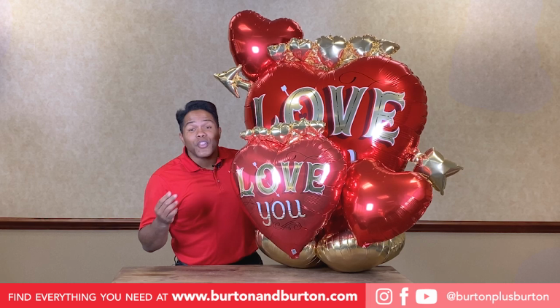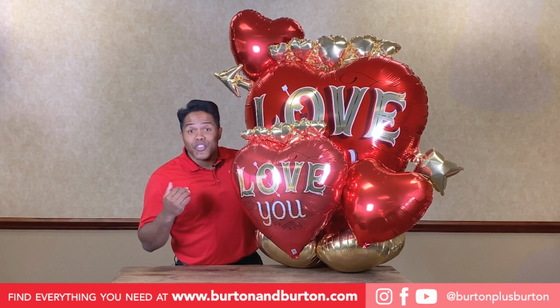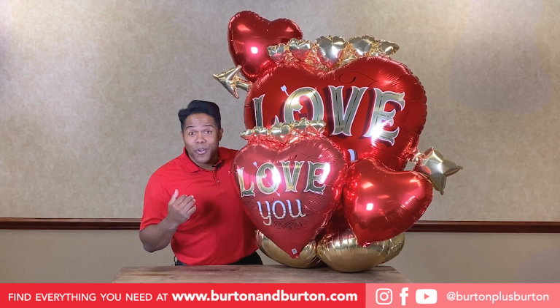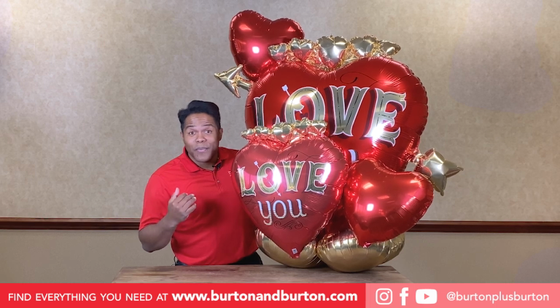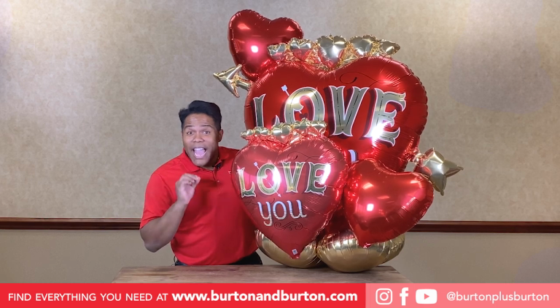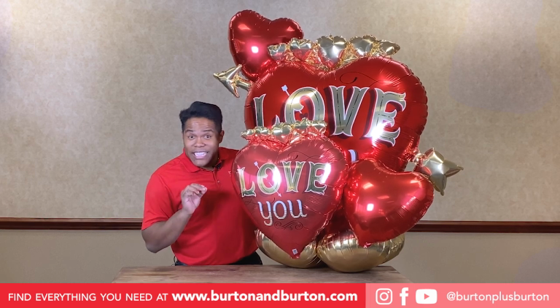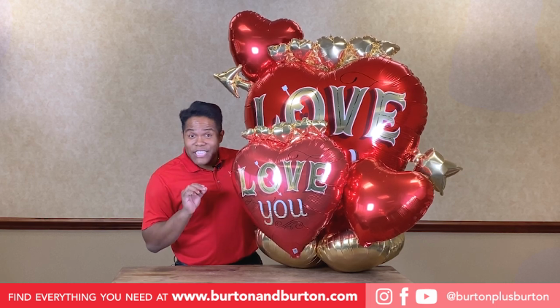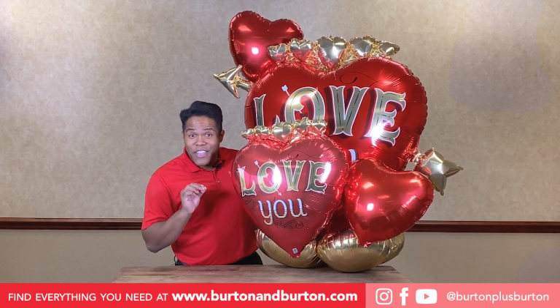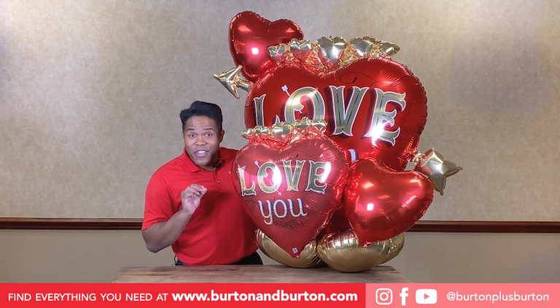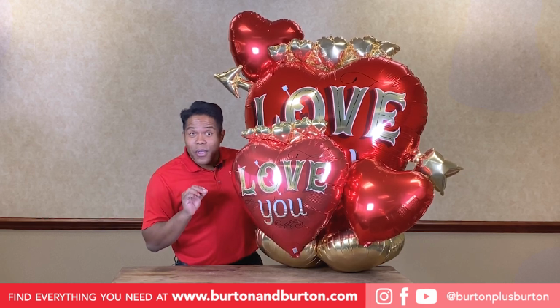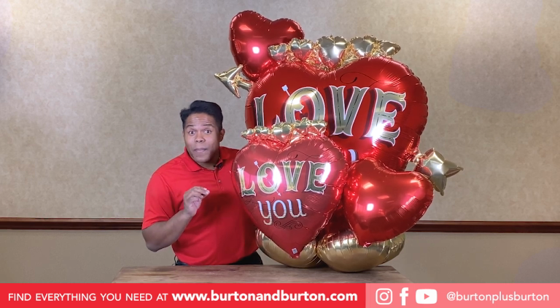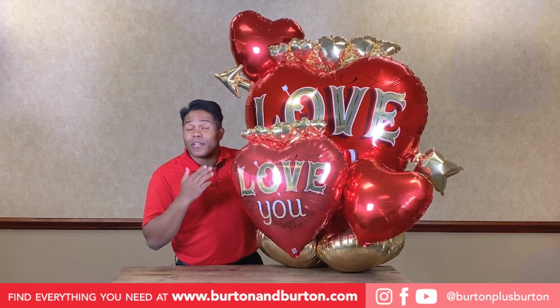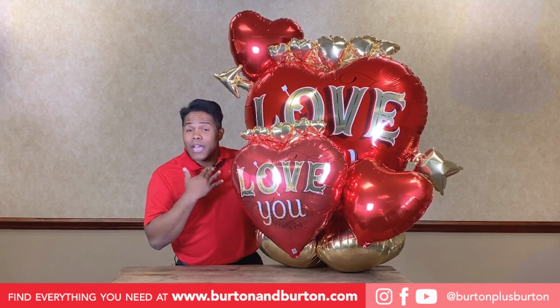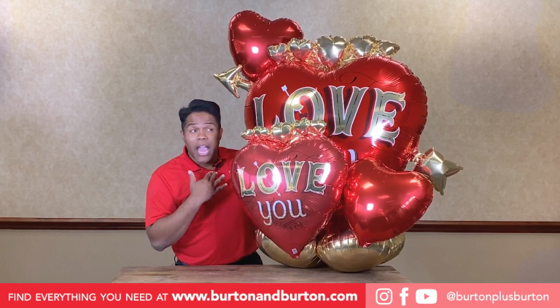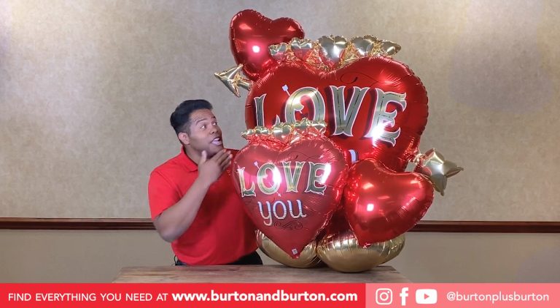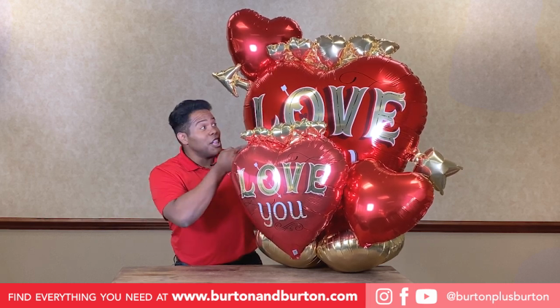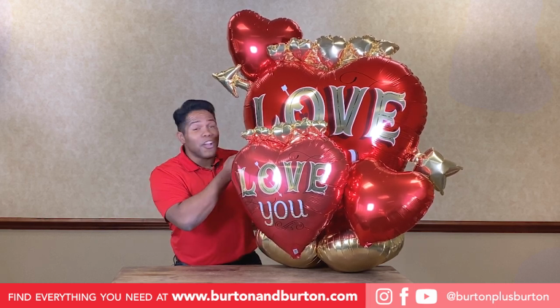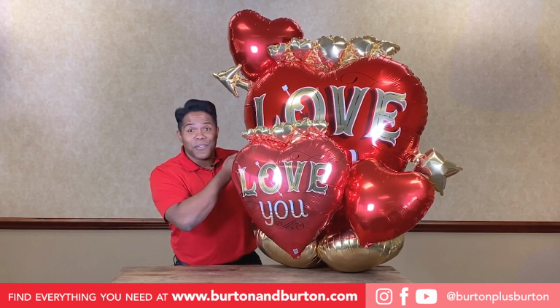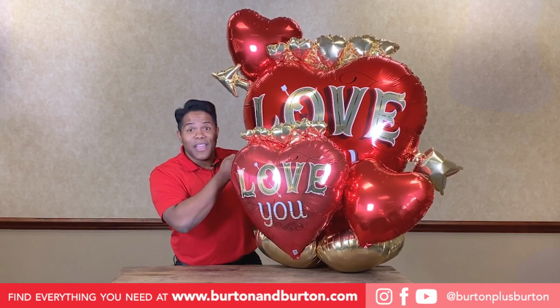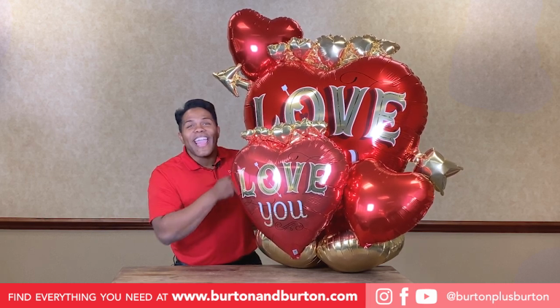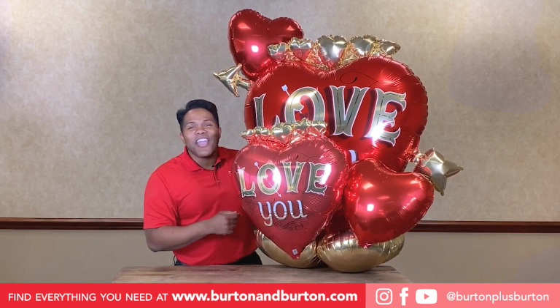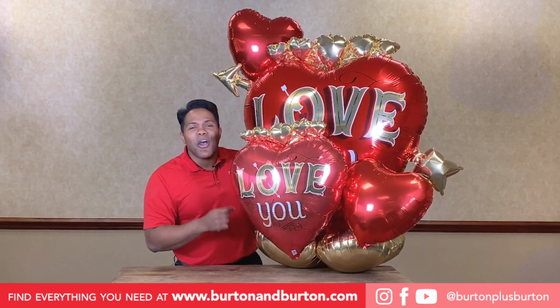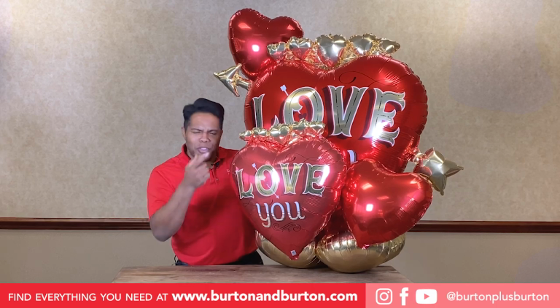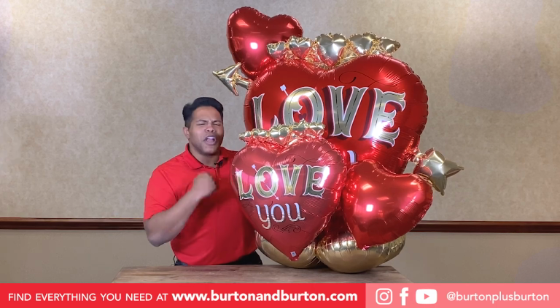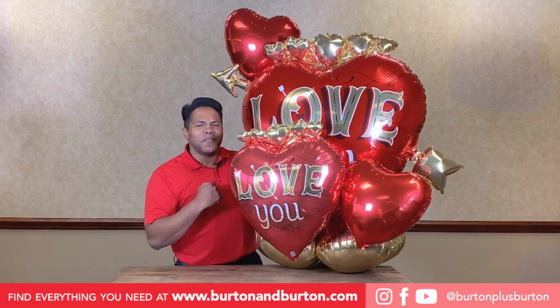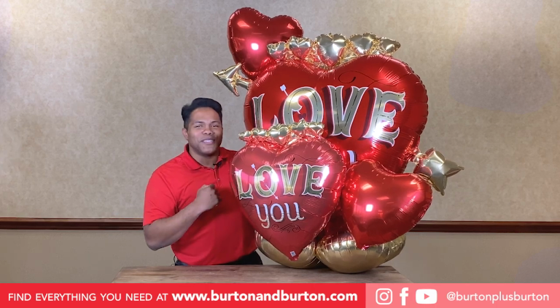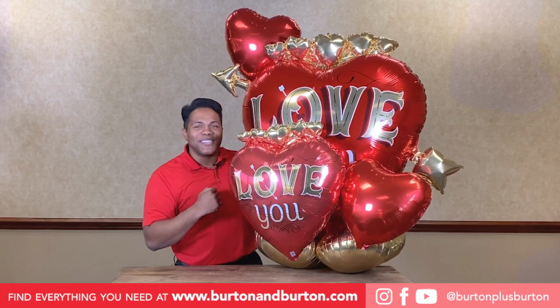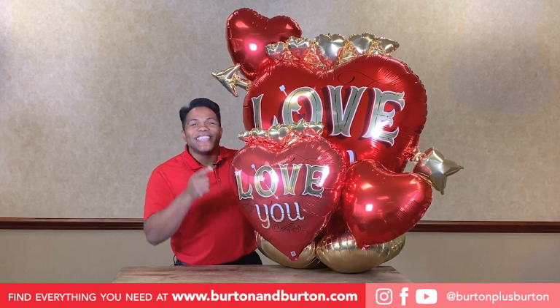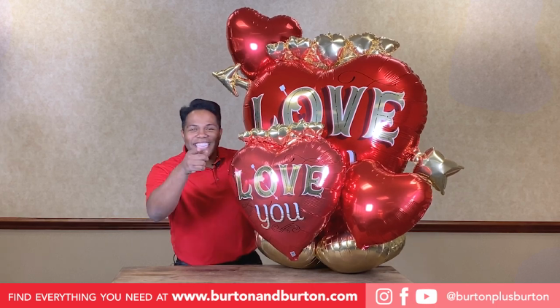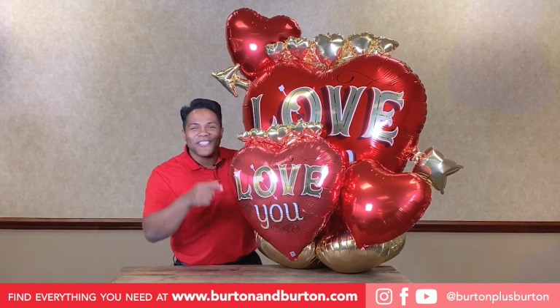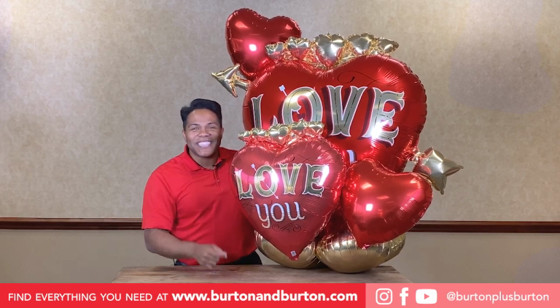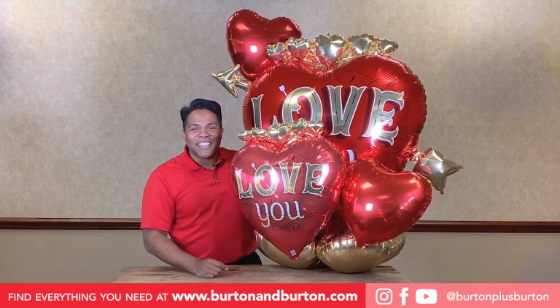I did this video because I love you, and I hope you love me too. See you next time!